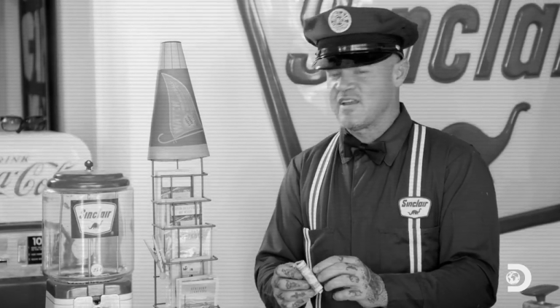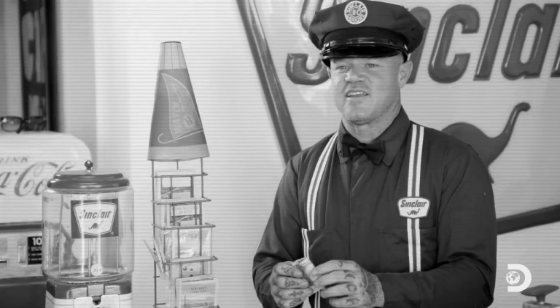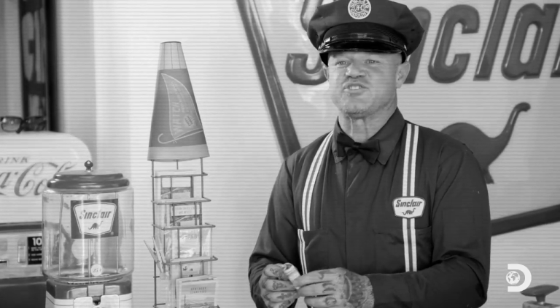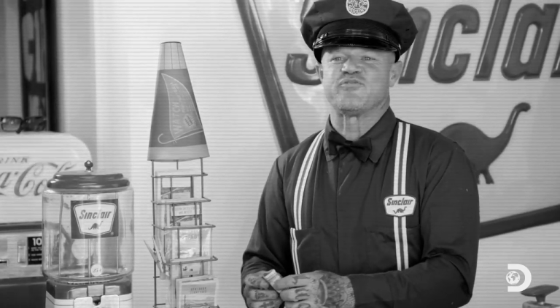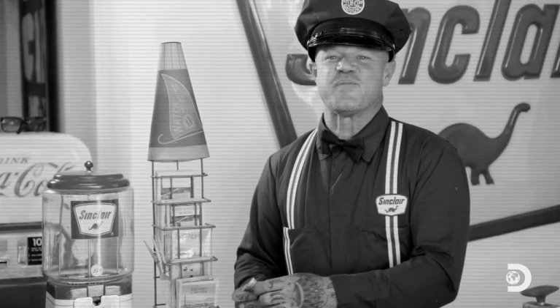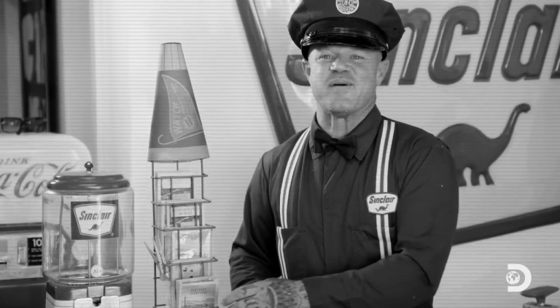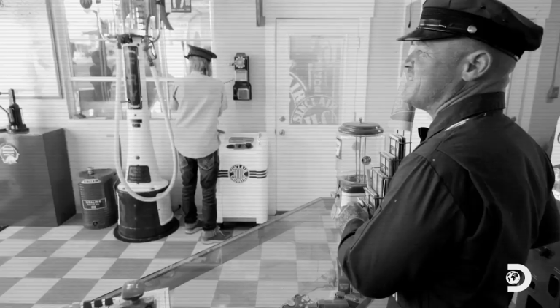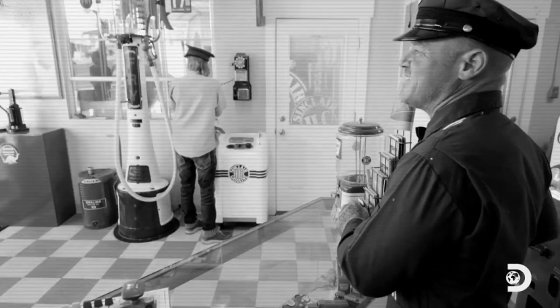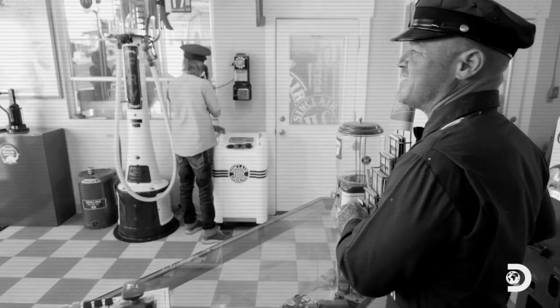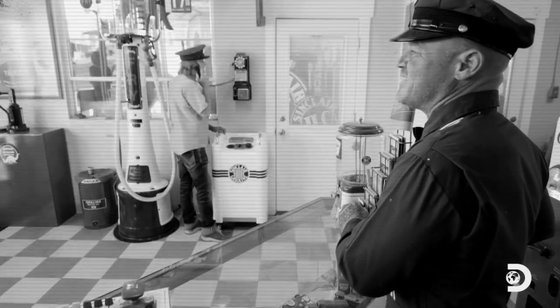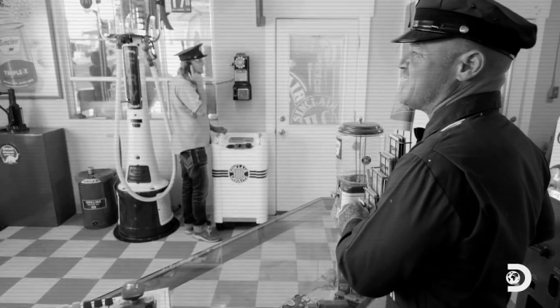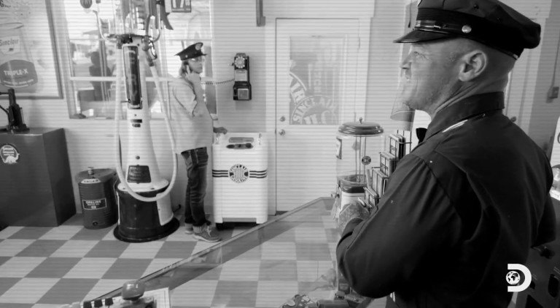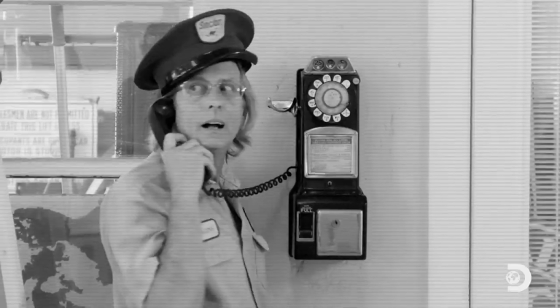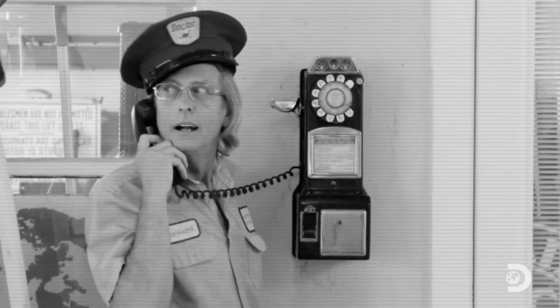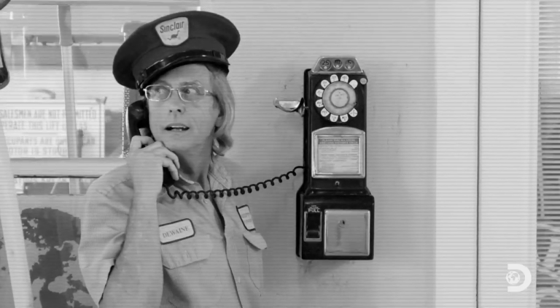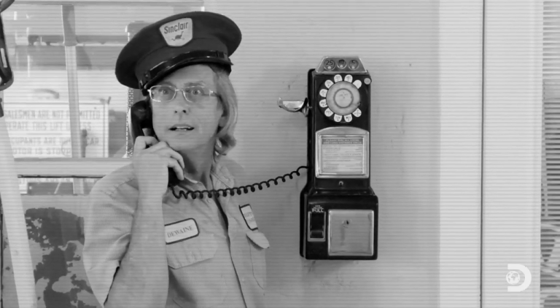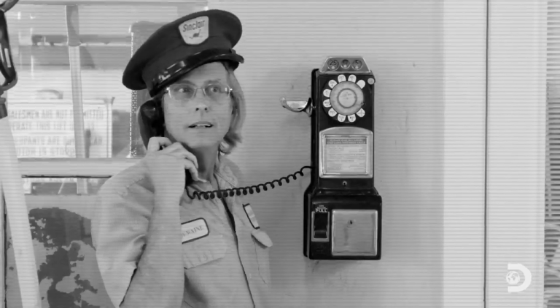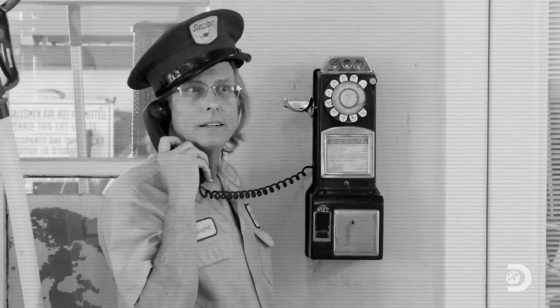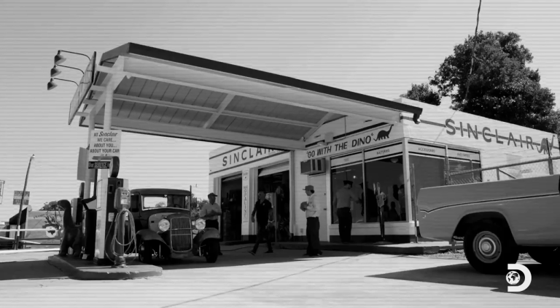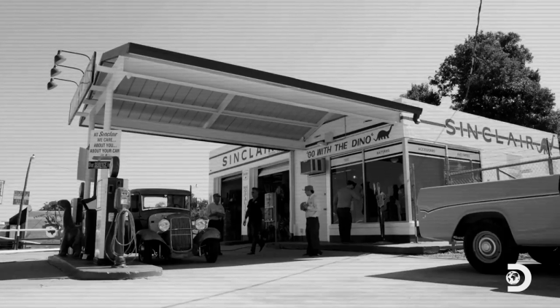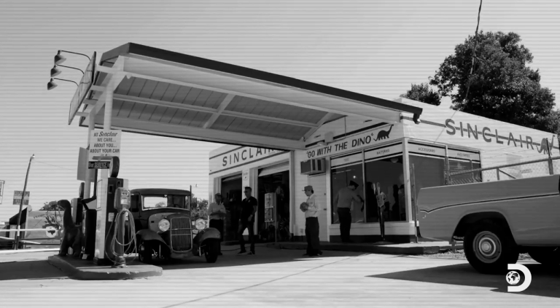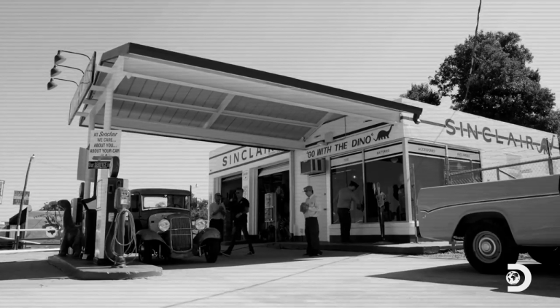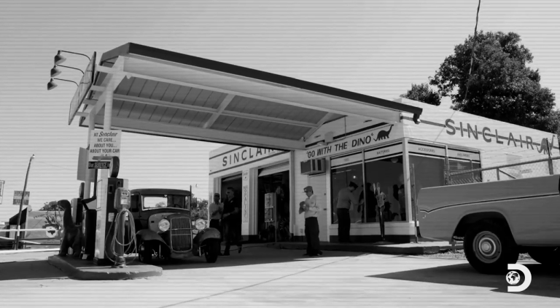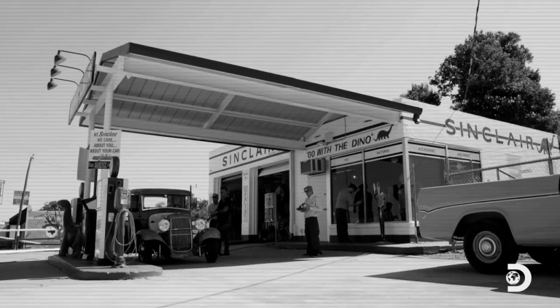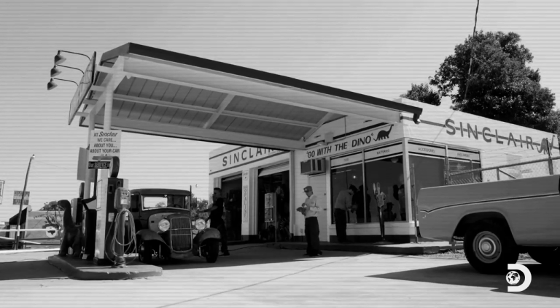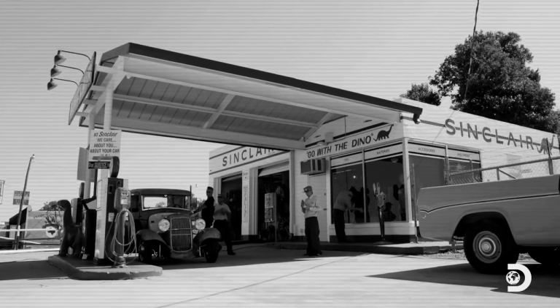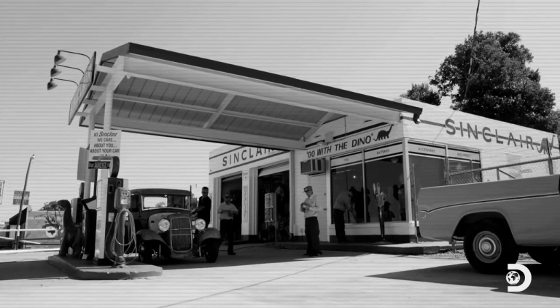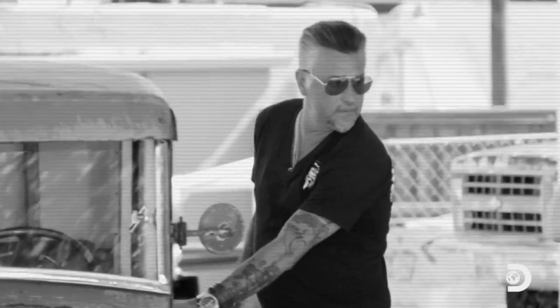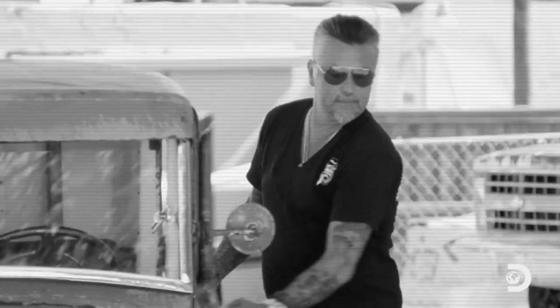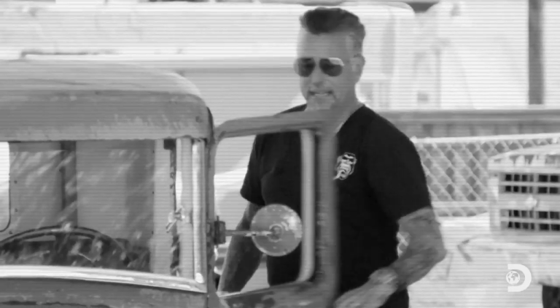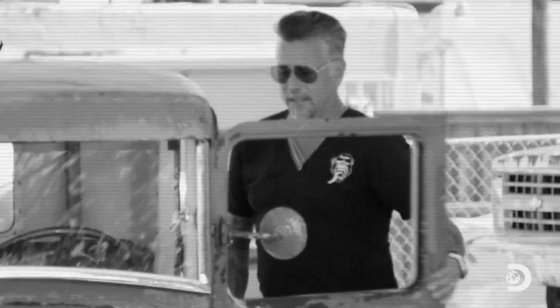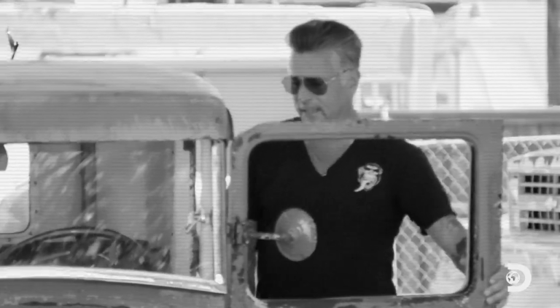Can I interest you in a free map? Have a good day, sir. Yeah, thanks, I think.